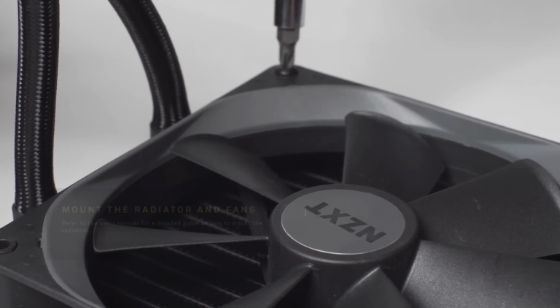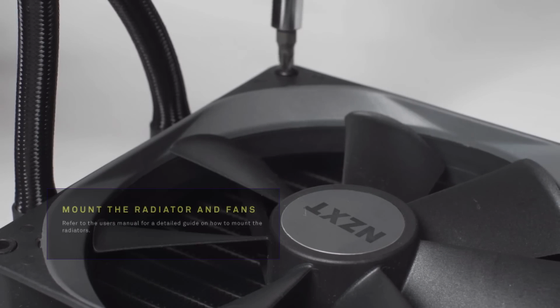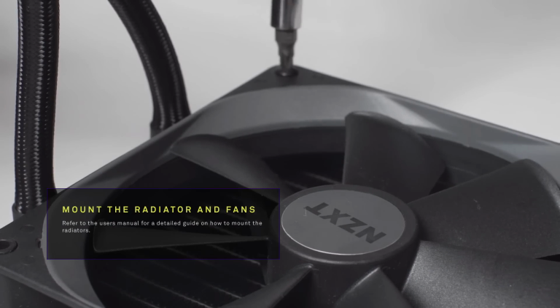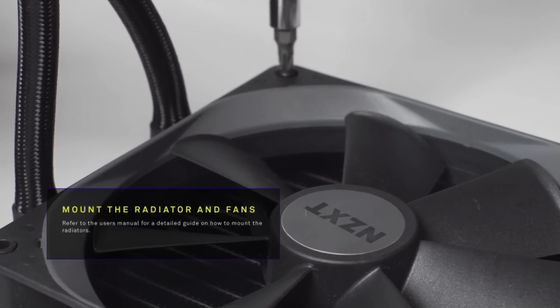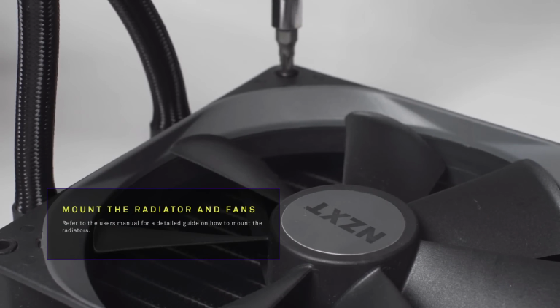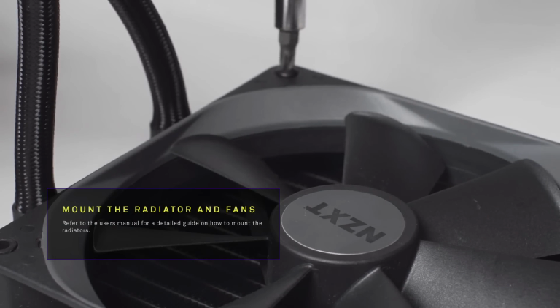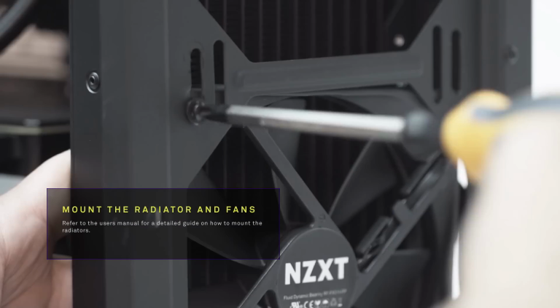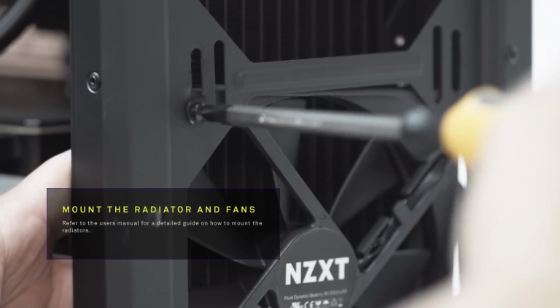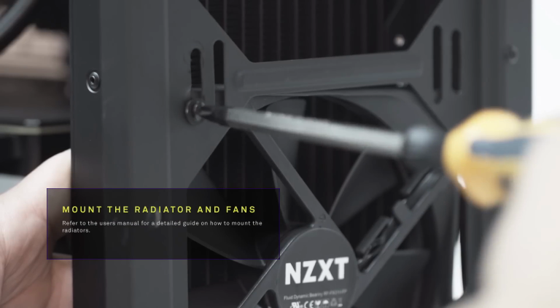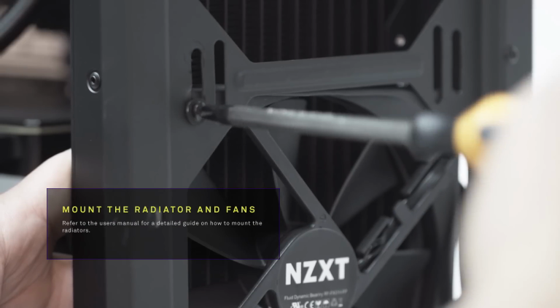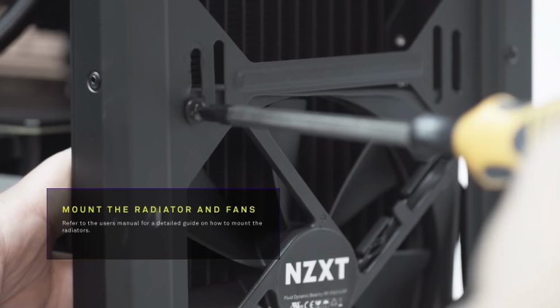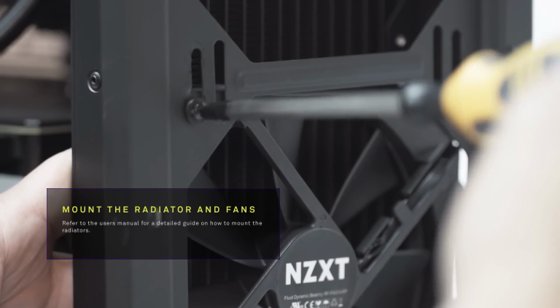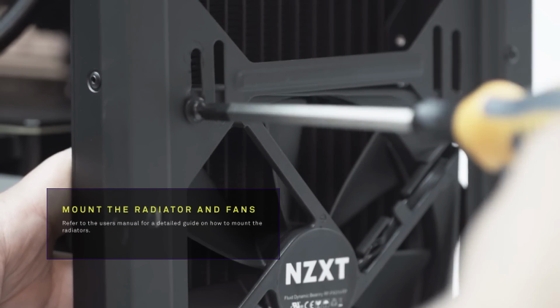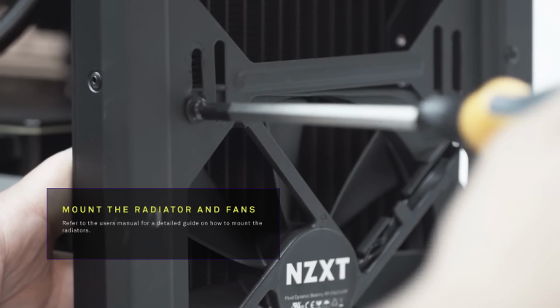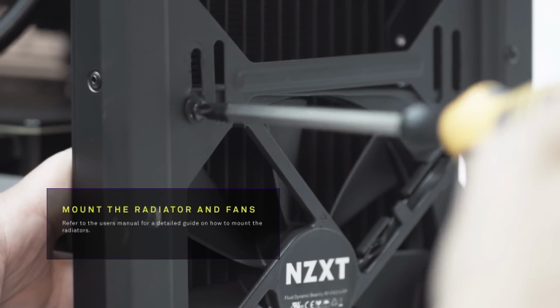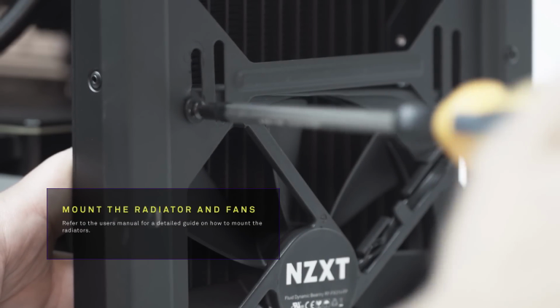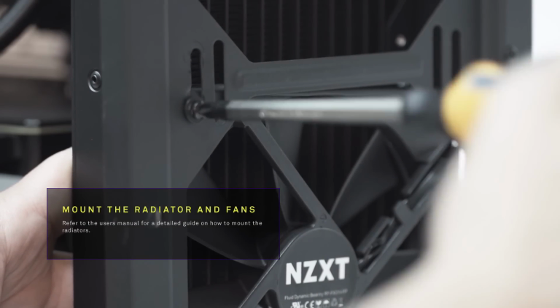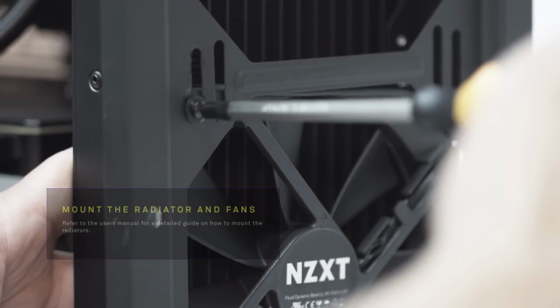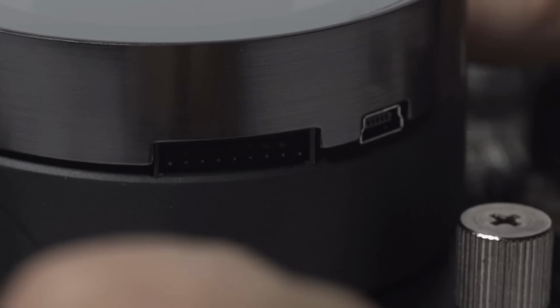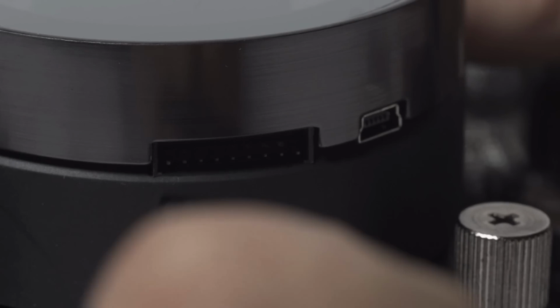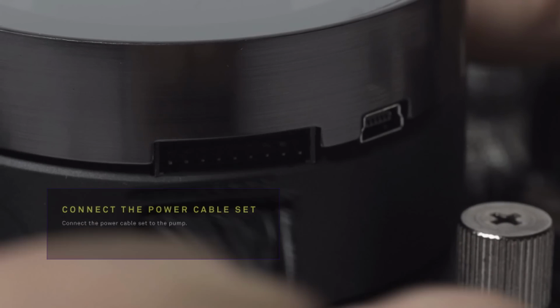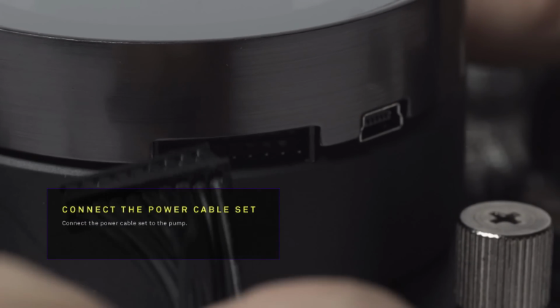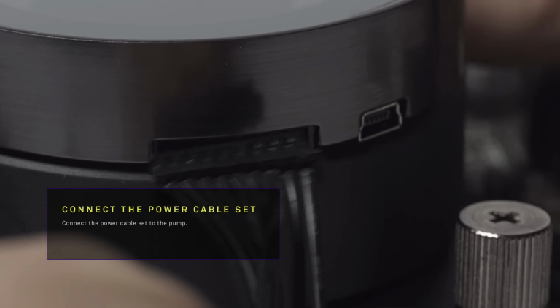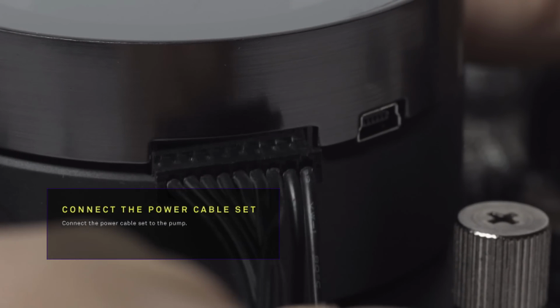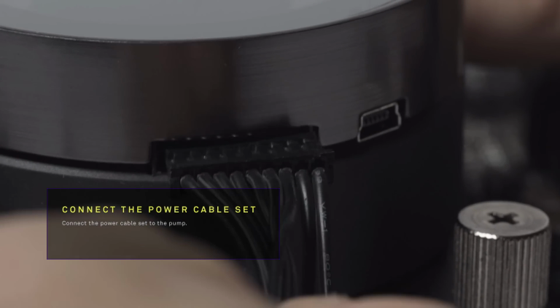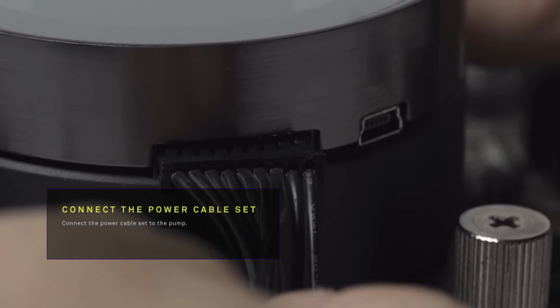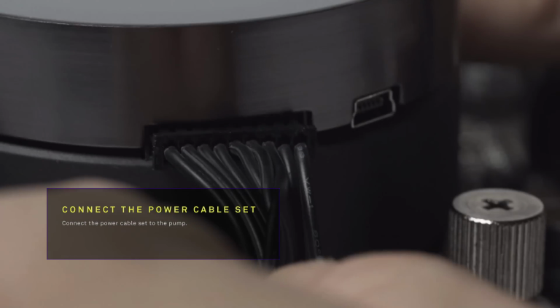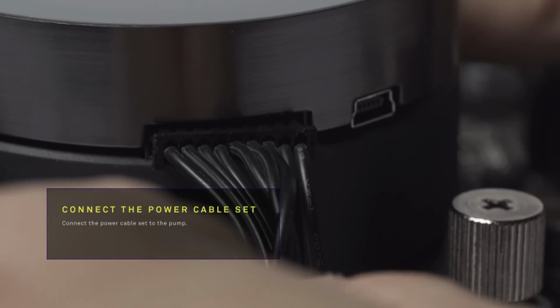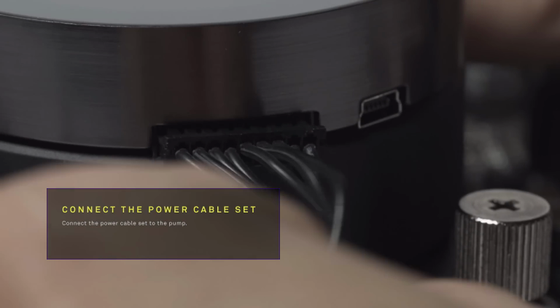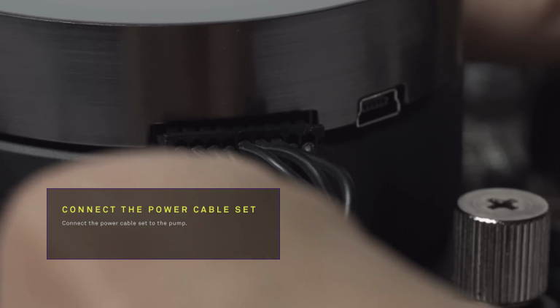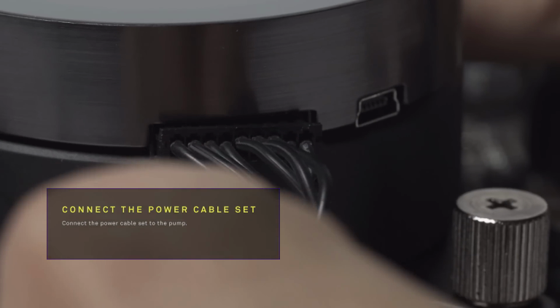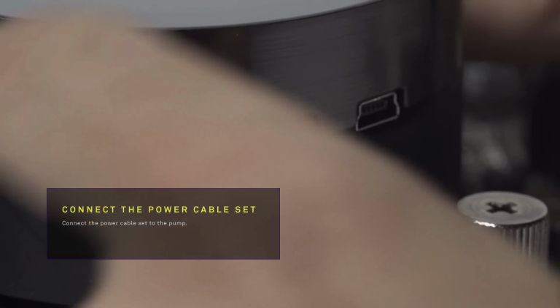Connect the fans to the radiator. Mount the radiator to the case. Connect the power pump cable to the pump.